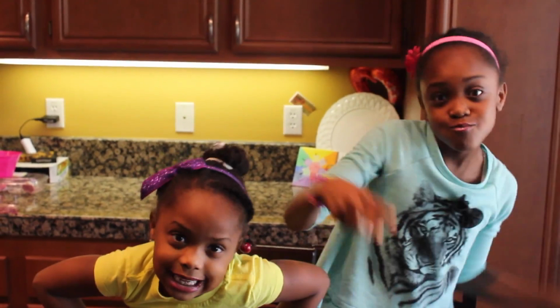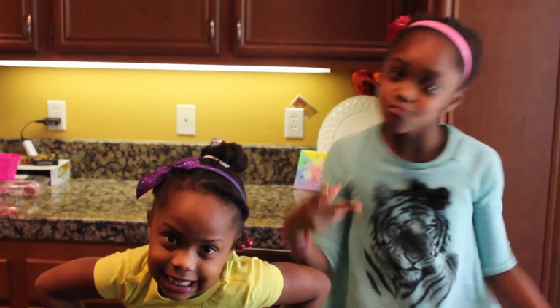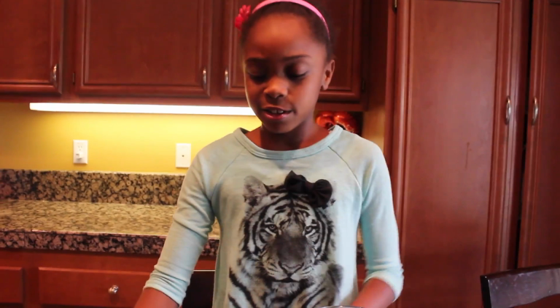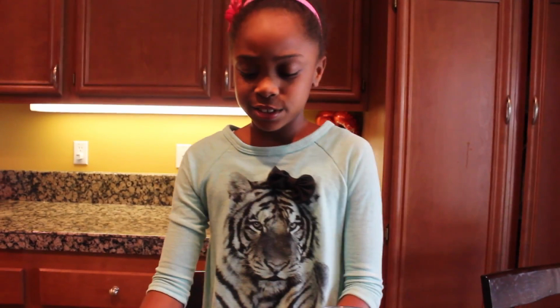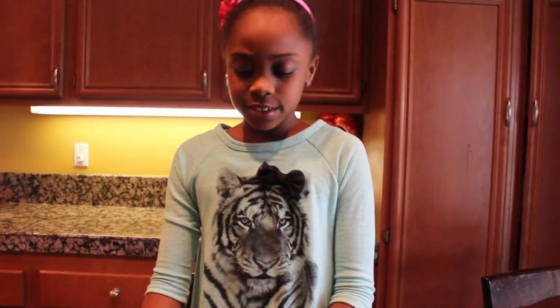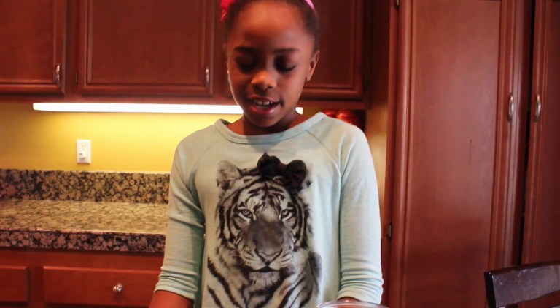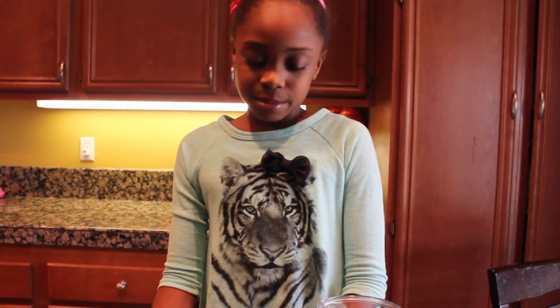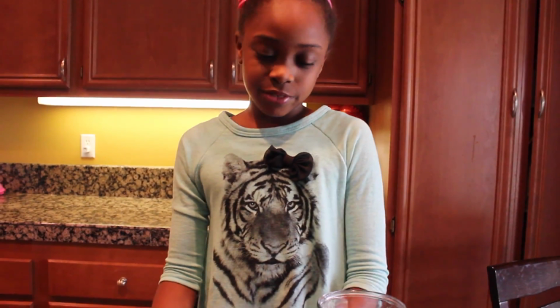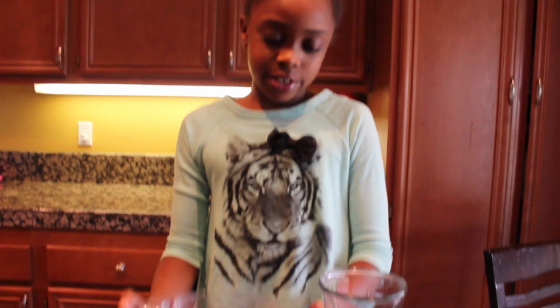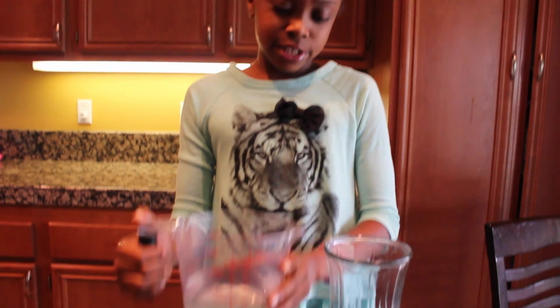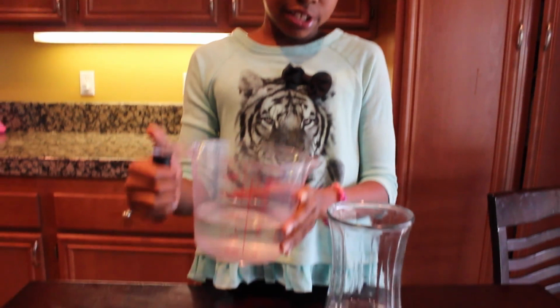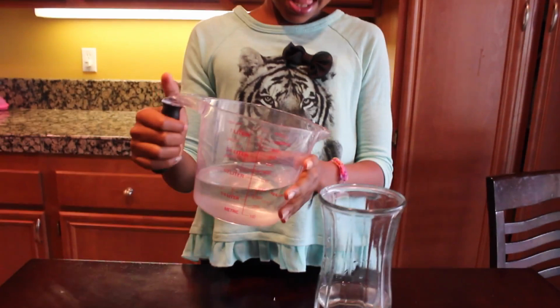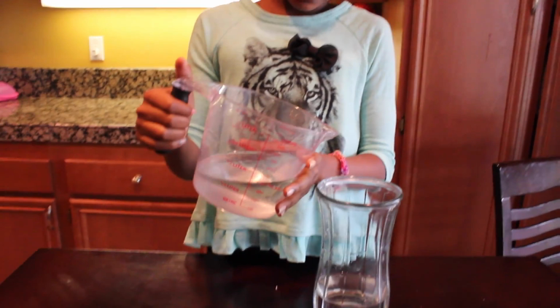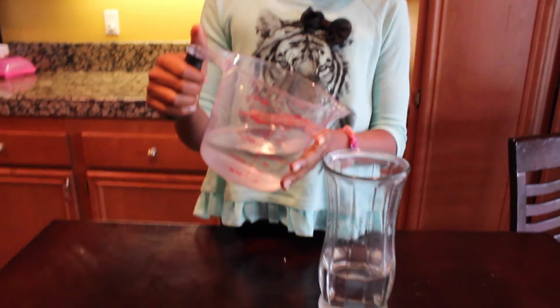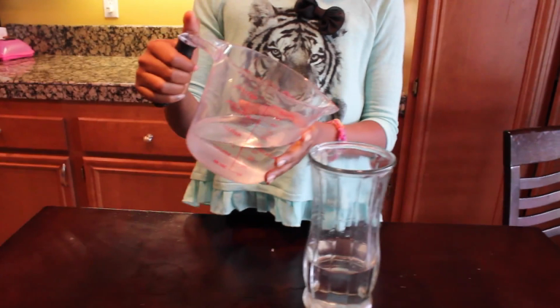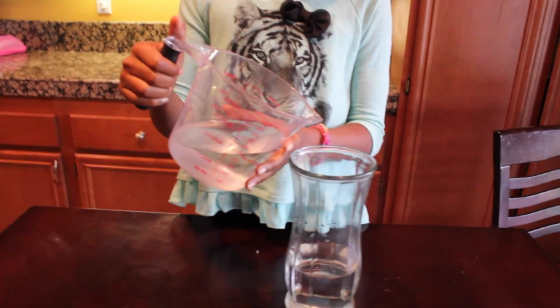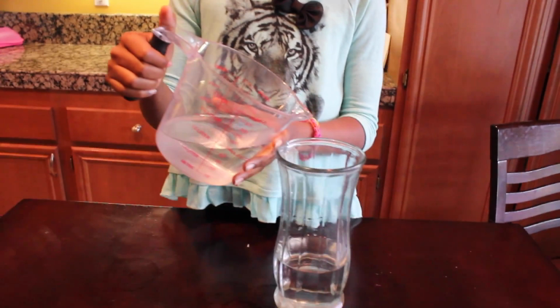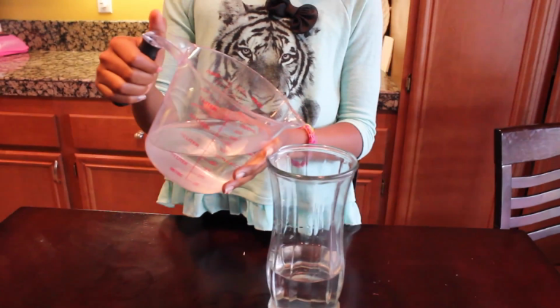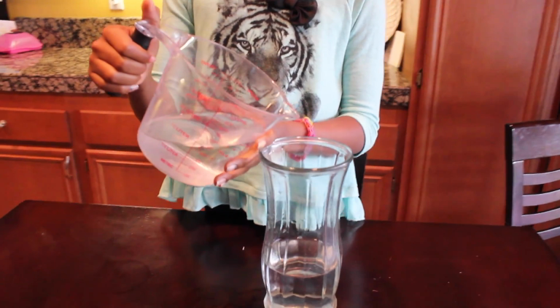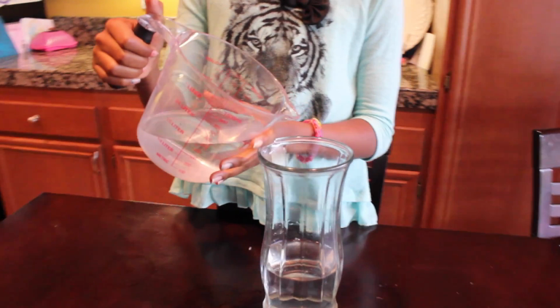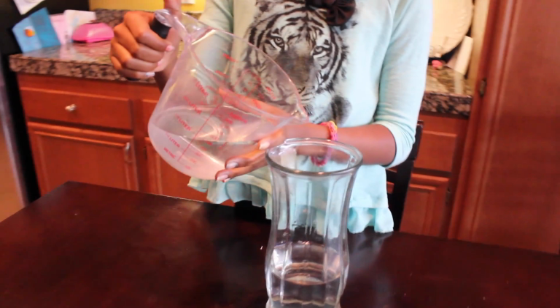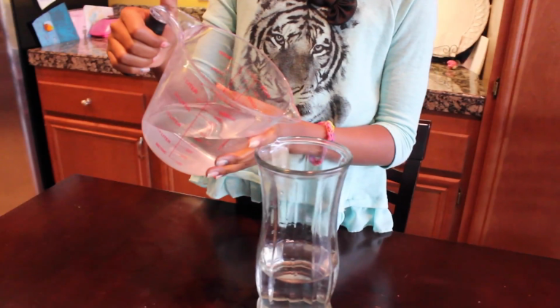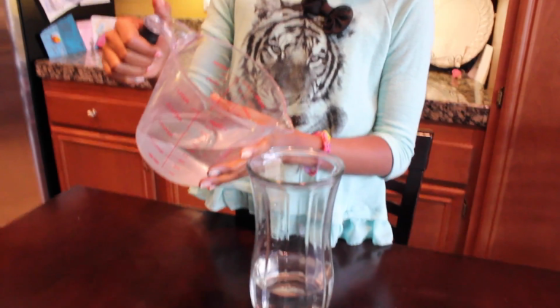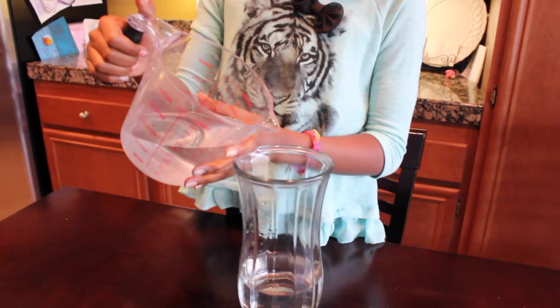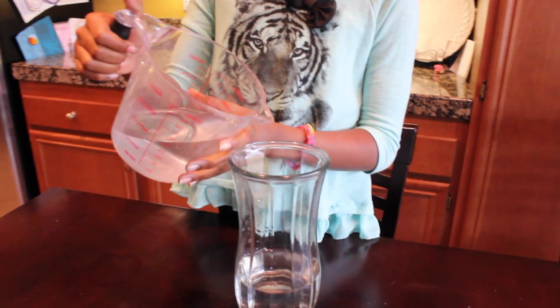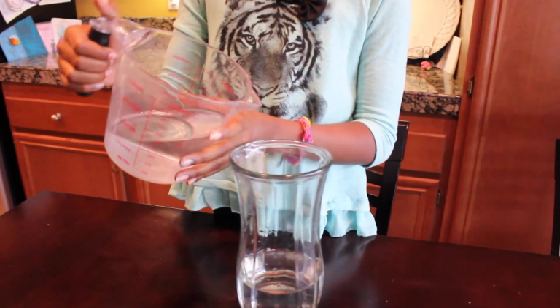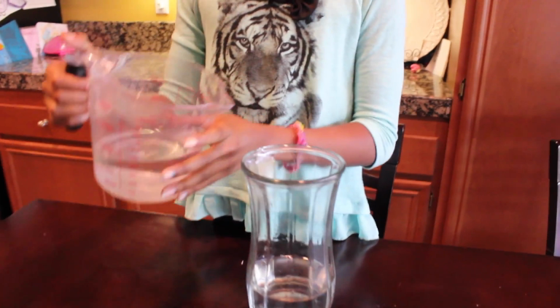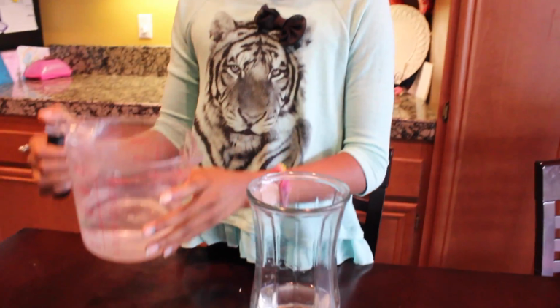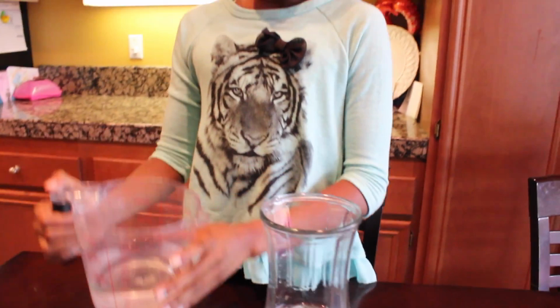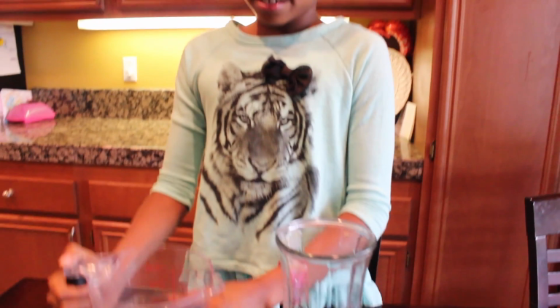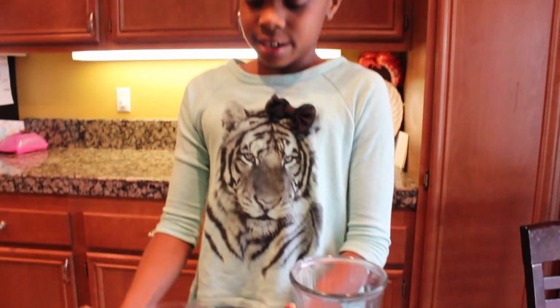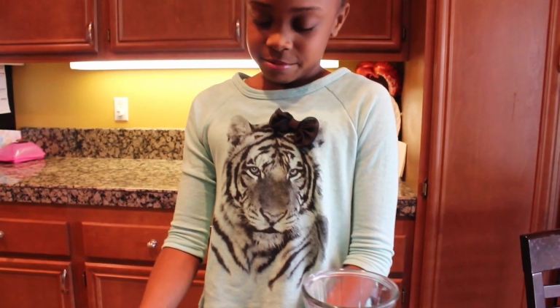Pour two cups of vinegar into the glass, and pour it in.